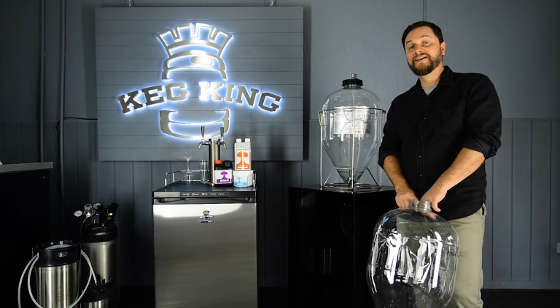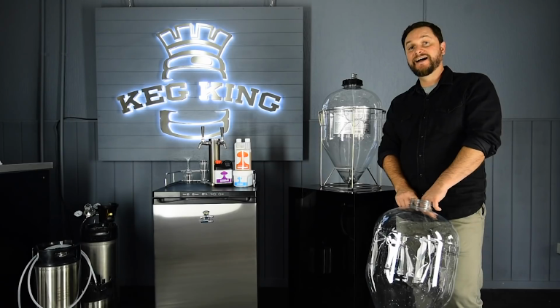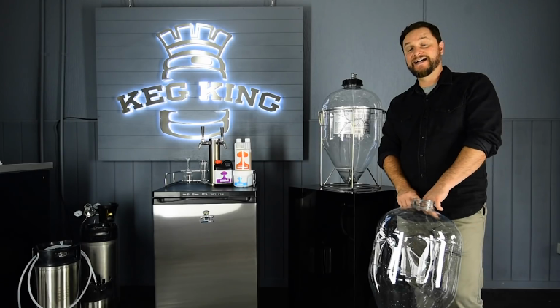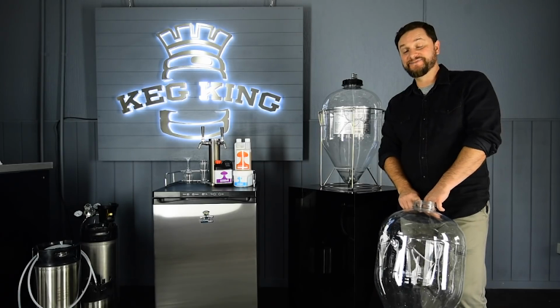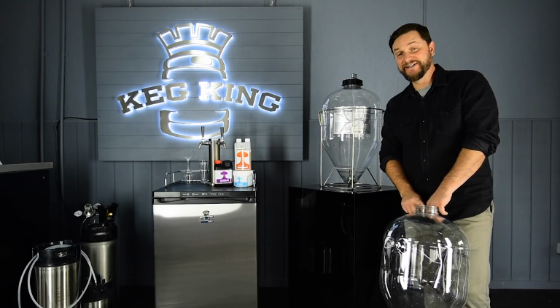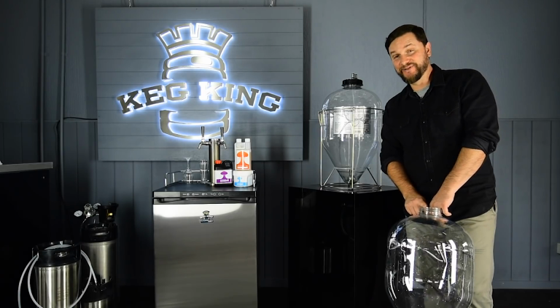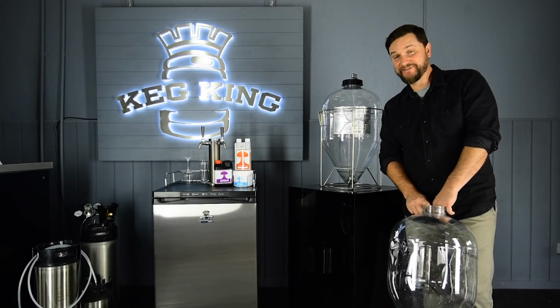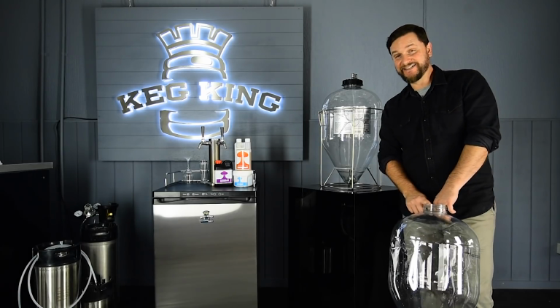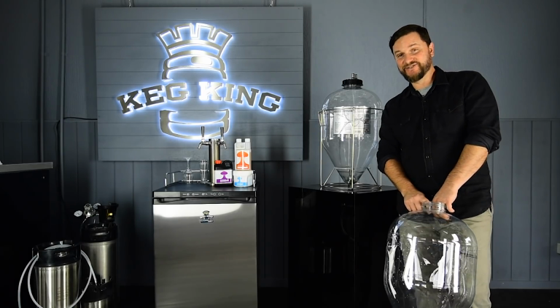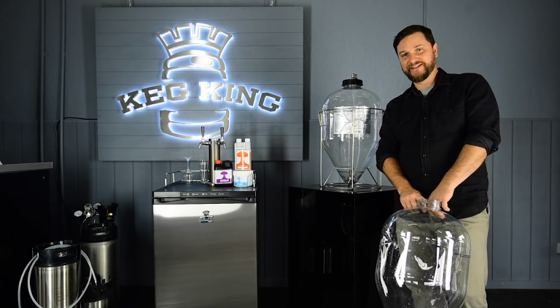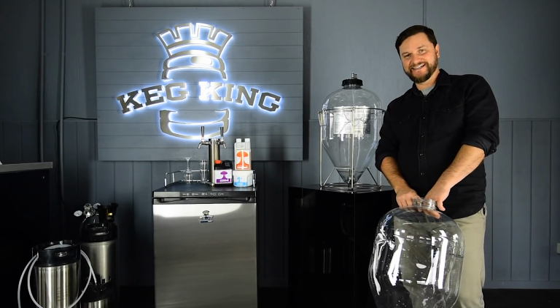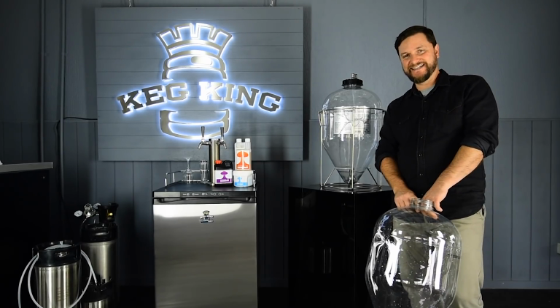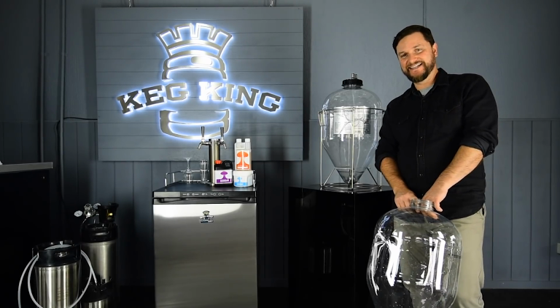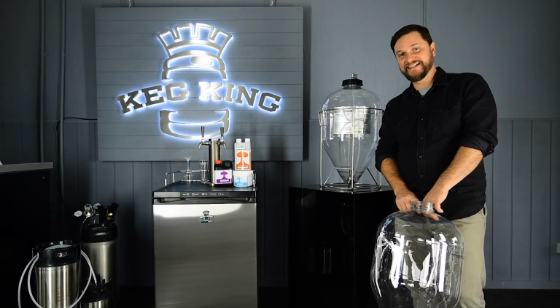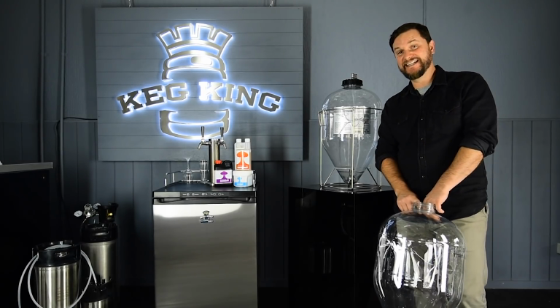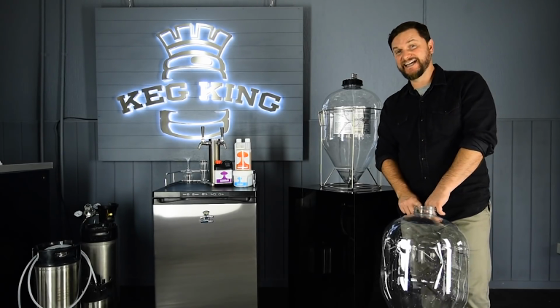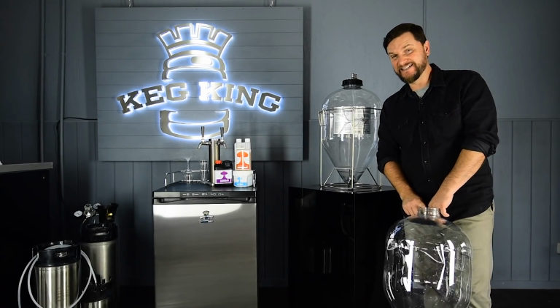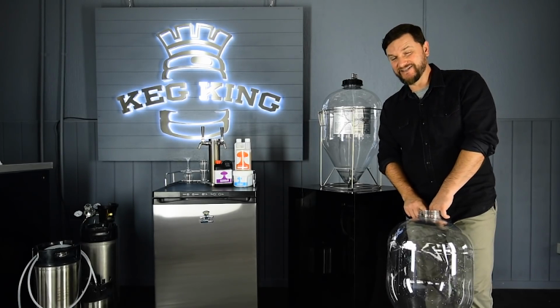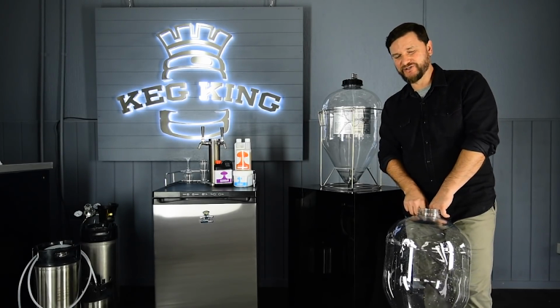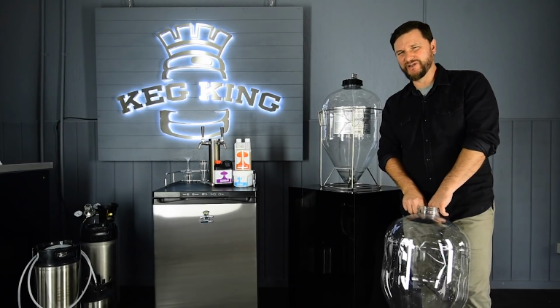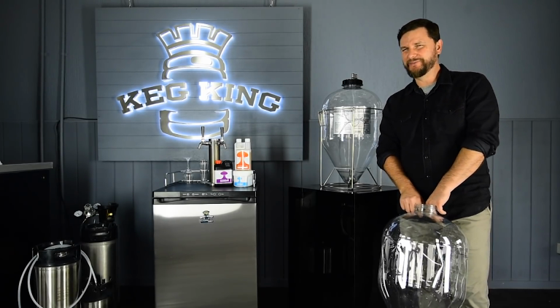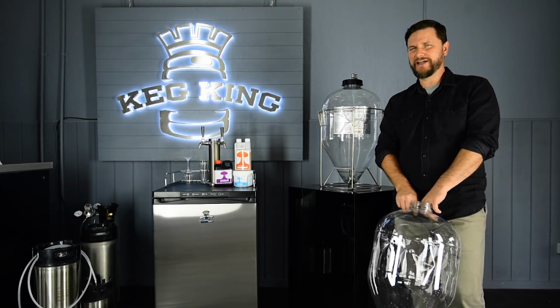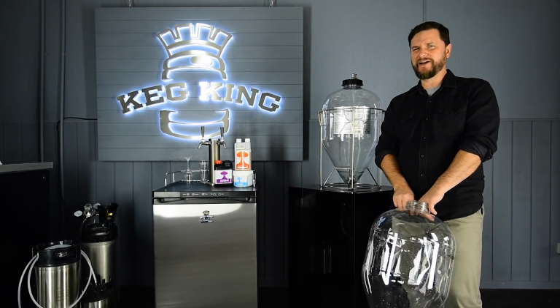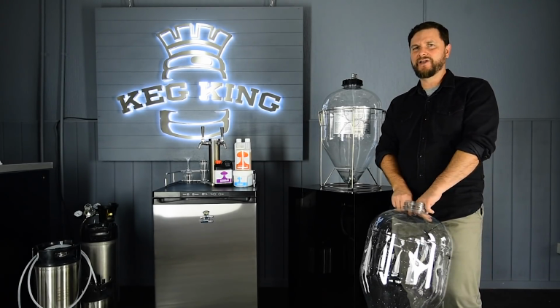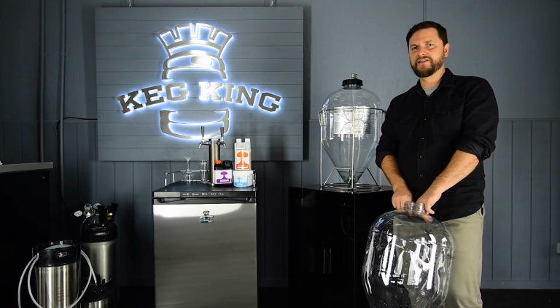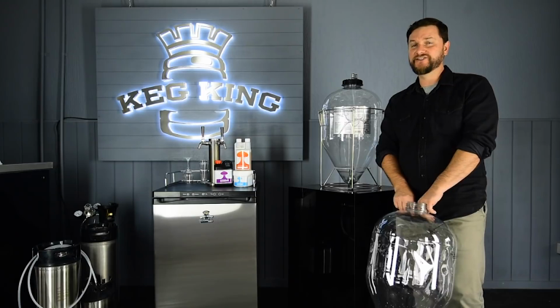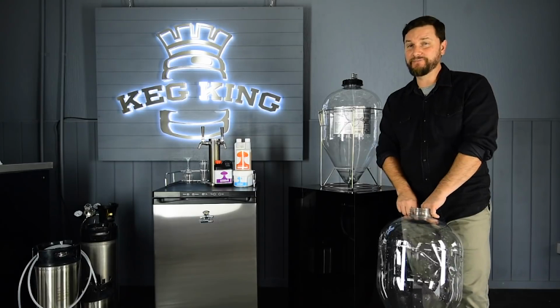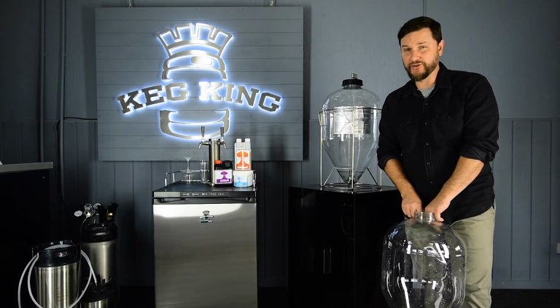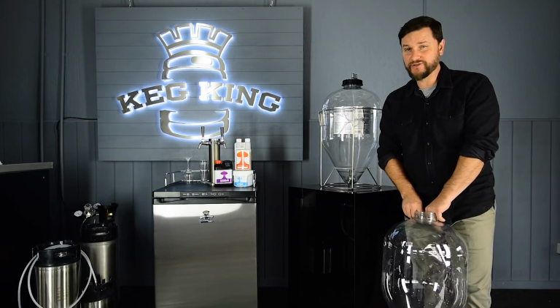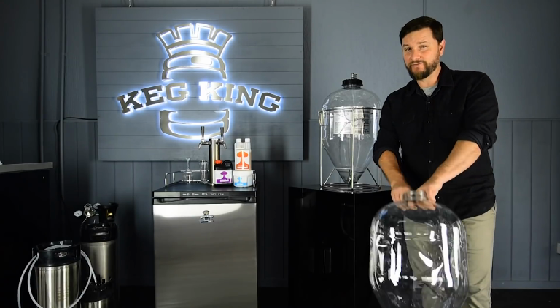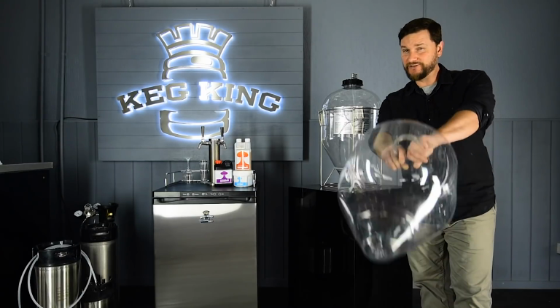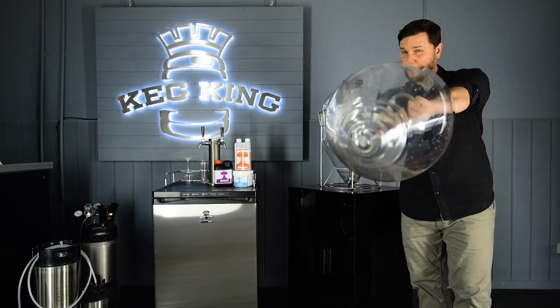Hi guys, I'm Daniel with MCH Australia Keg King, and today I'd like to talk to you a little bit about the Snub Nose Fermentosaurus.